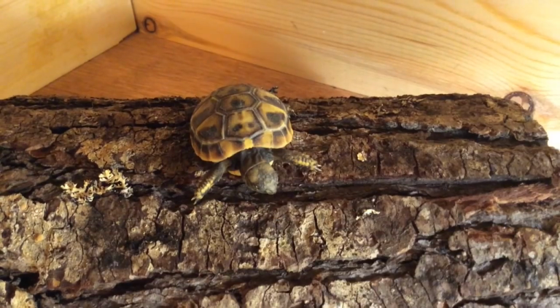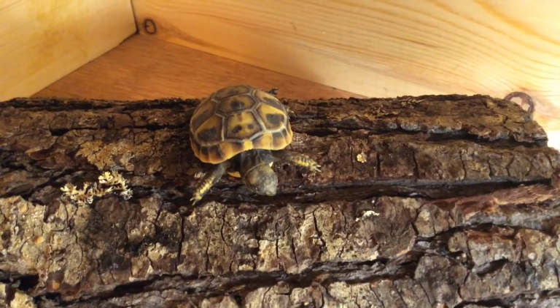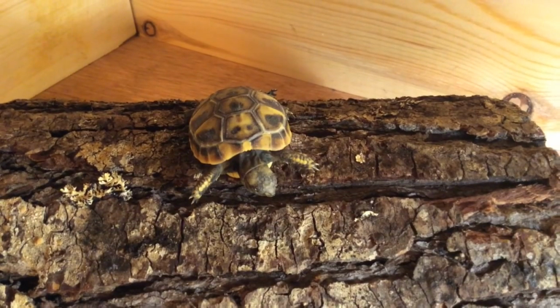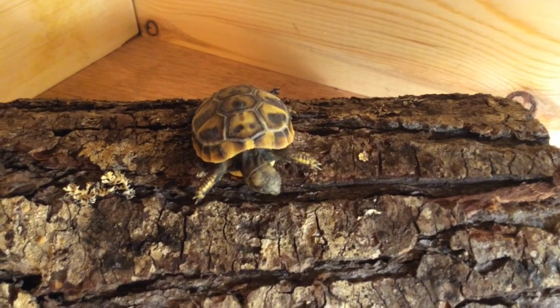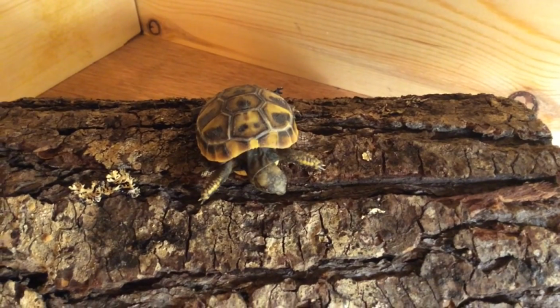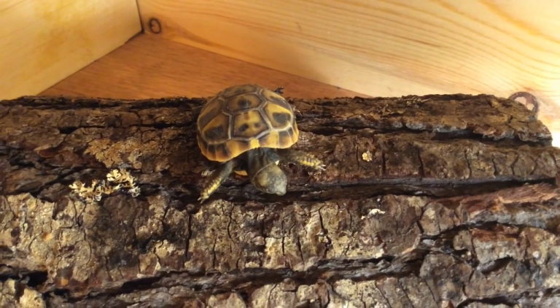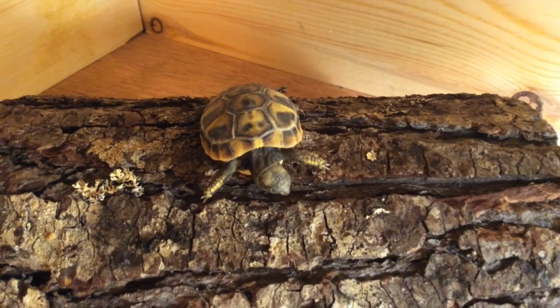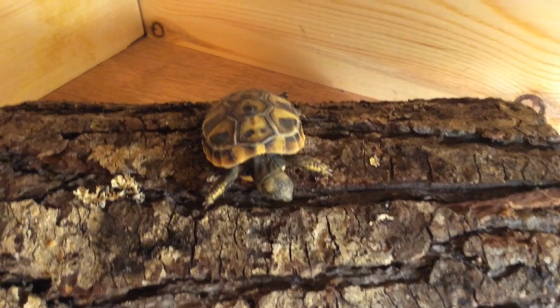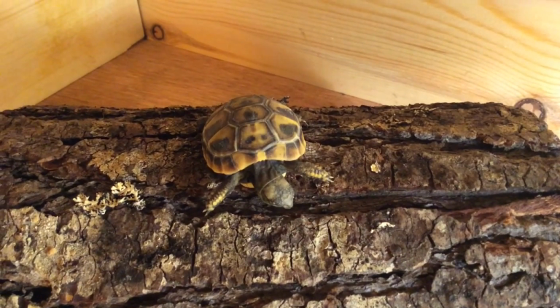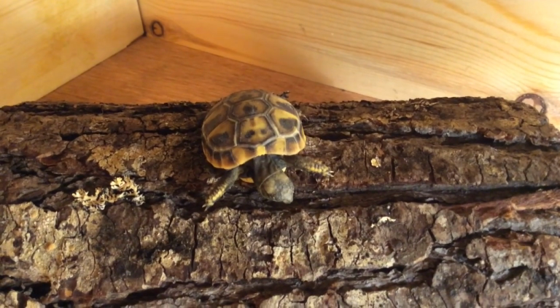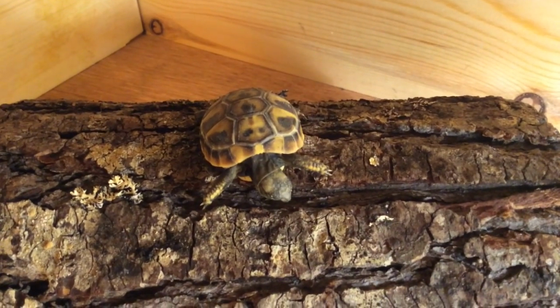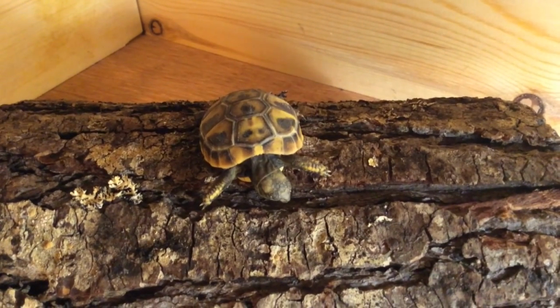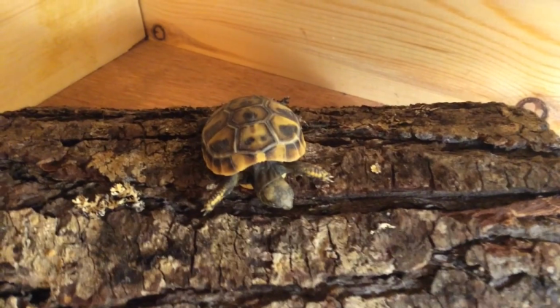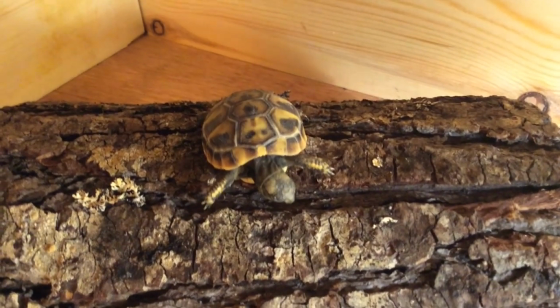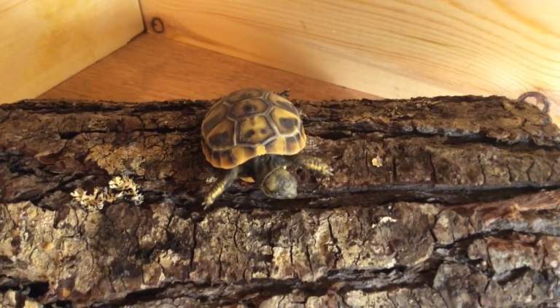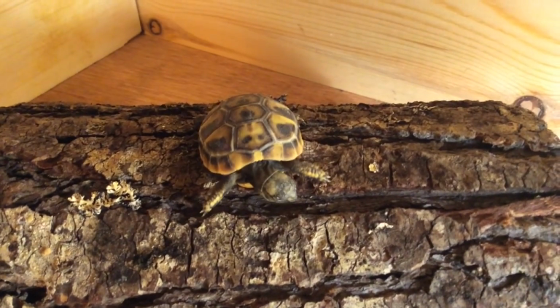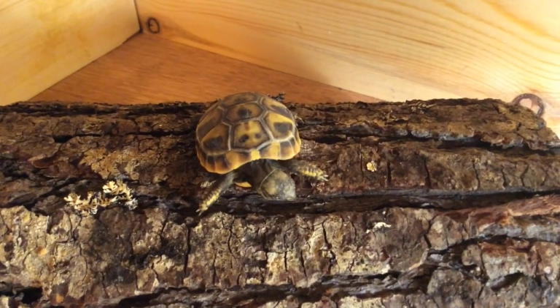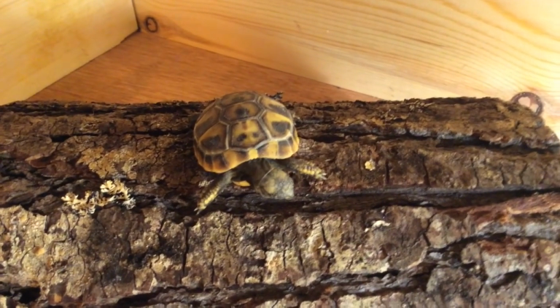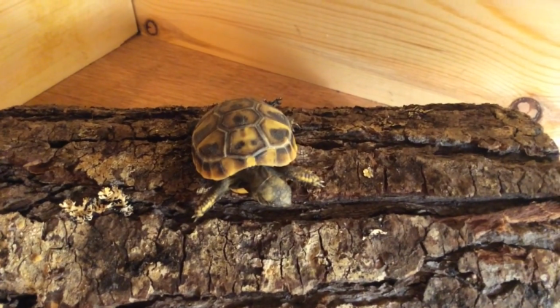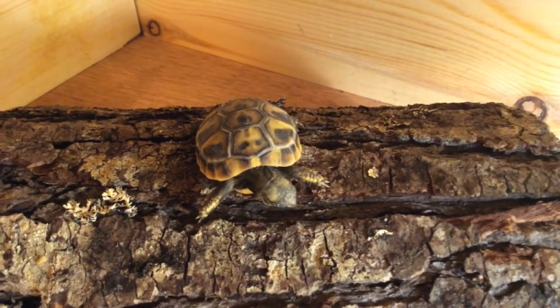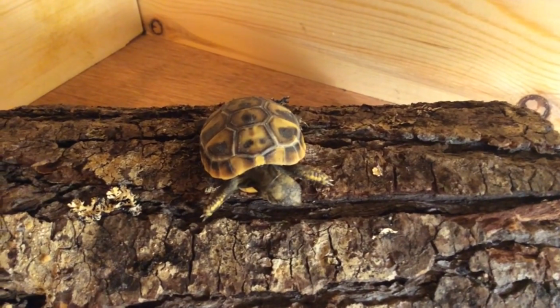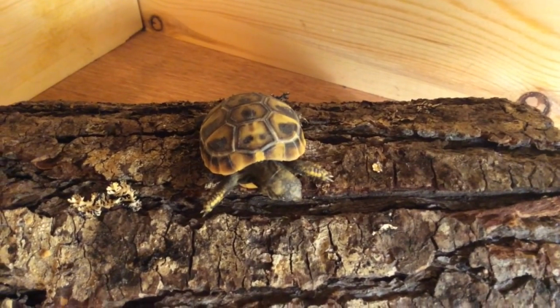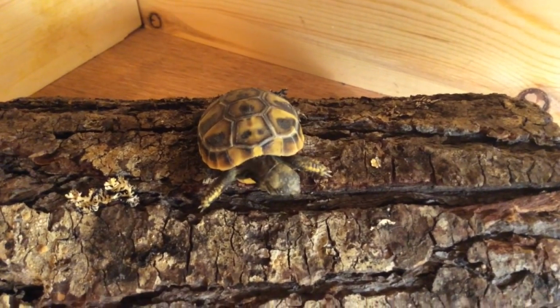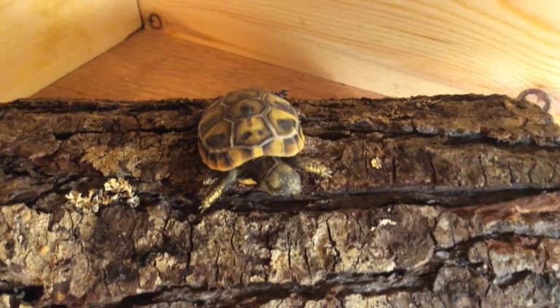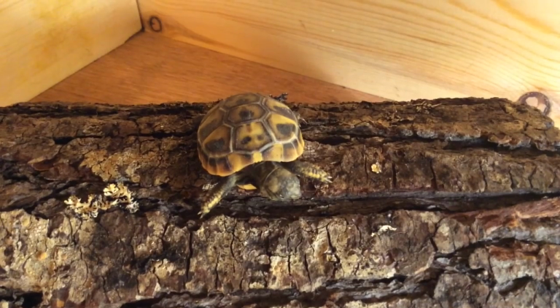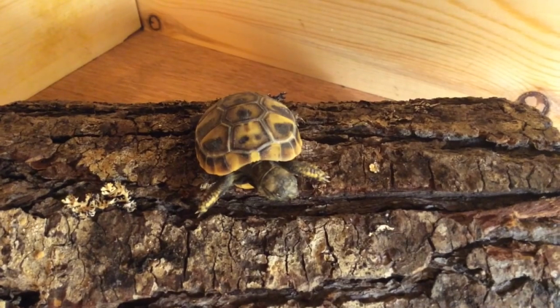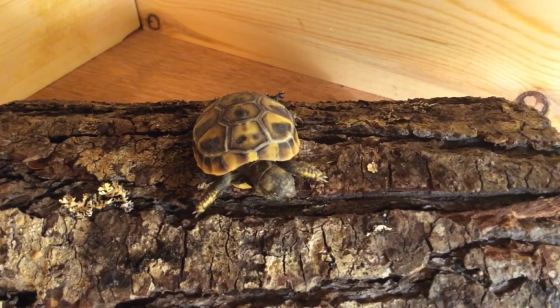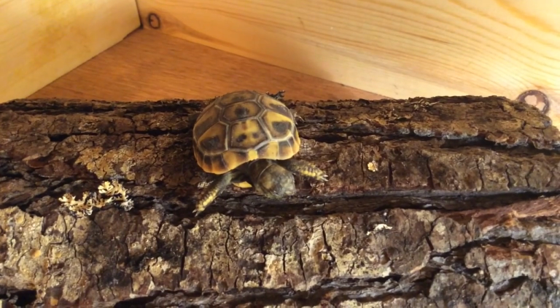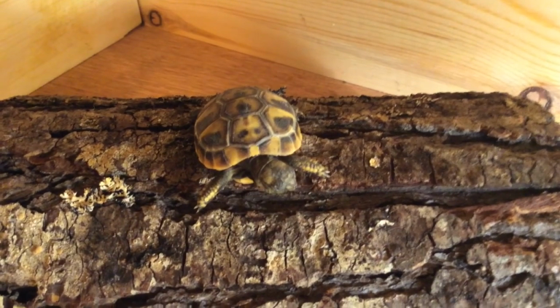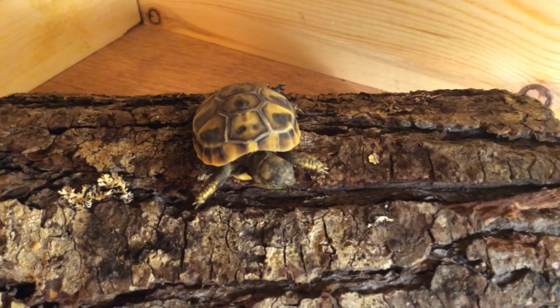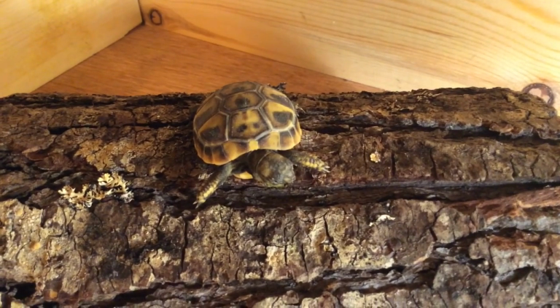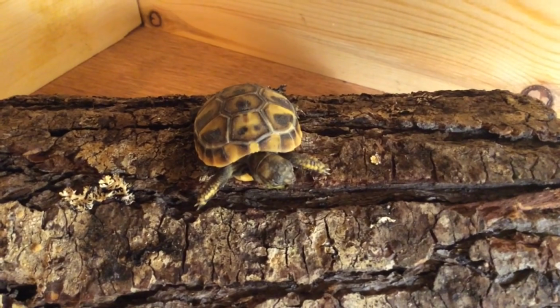Hello and welcome to TortoiseTube. Today I will show you how to weigh and measure your tortoise.